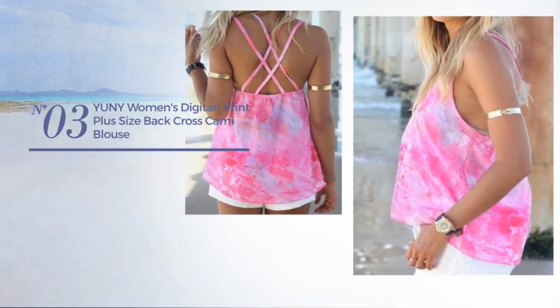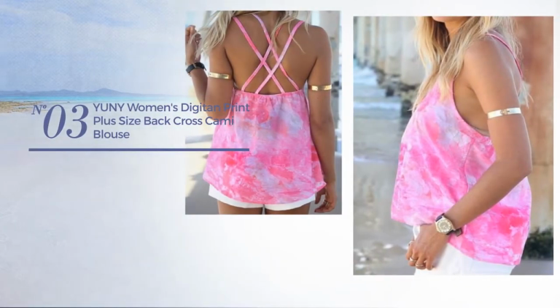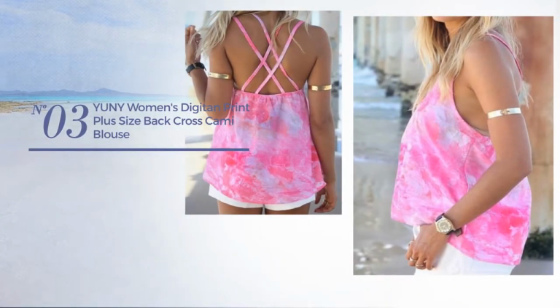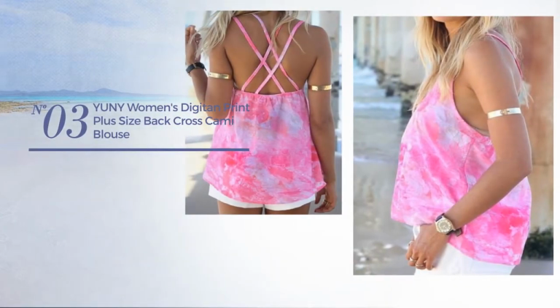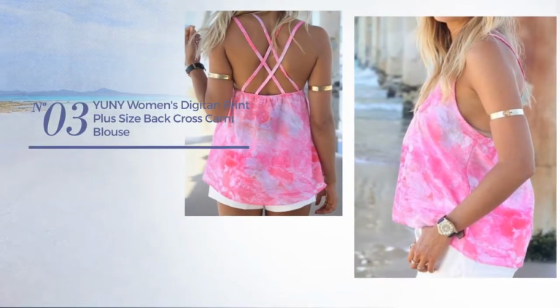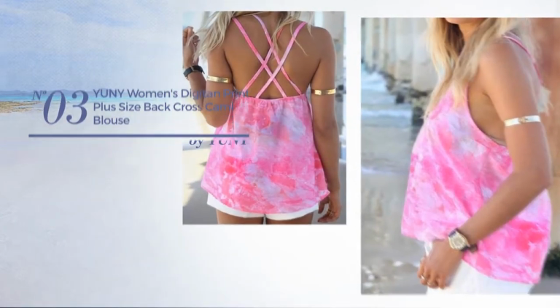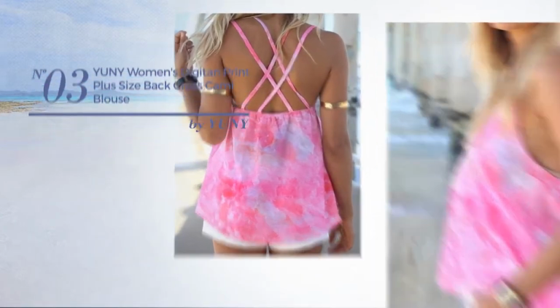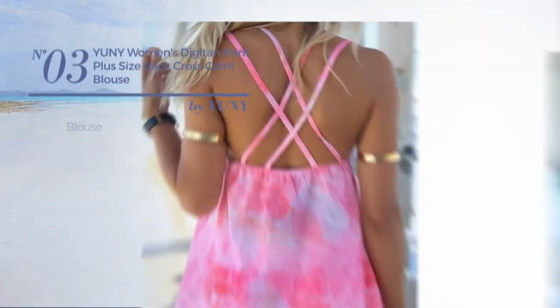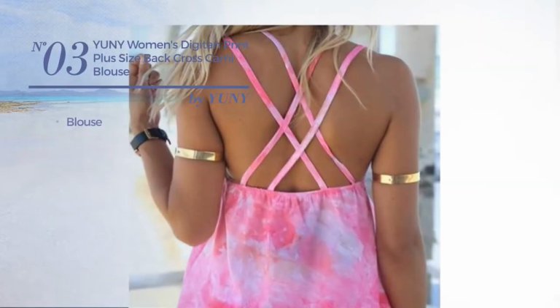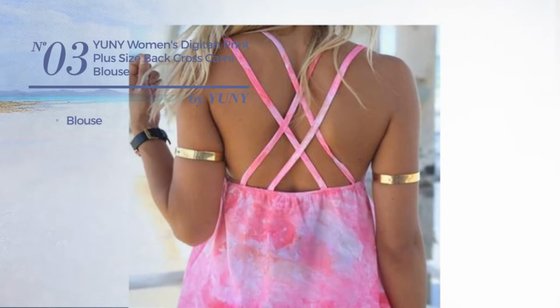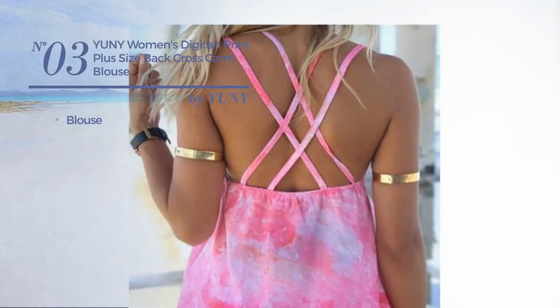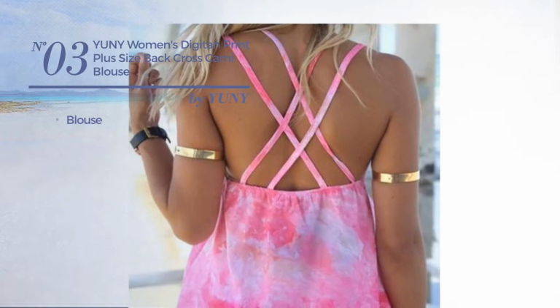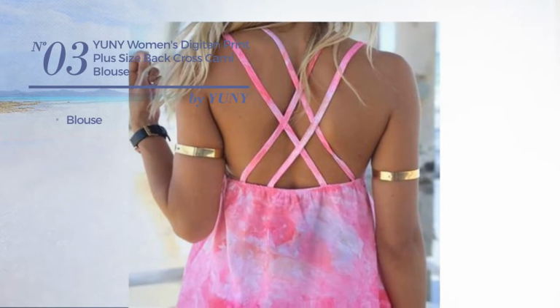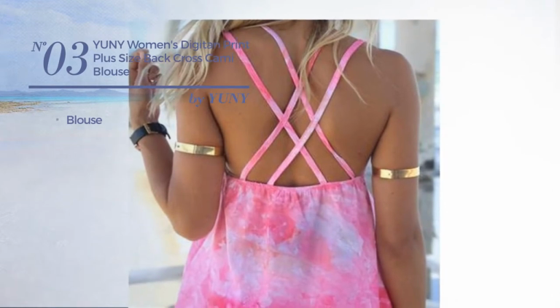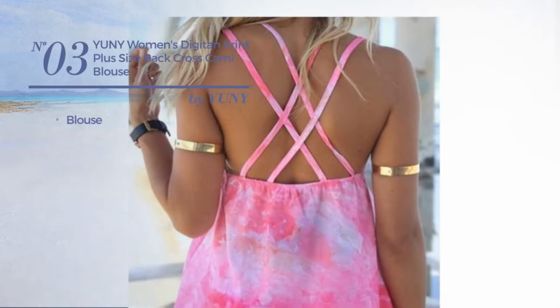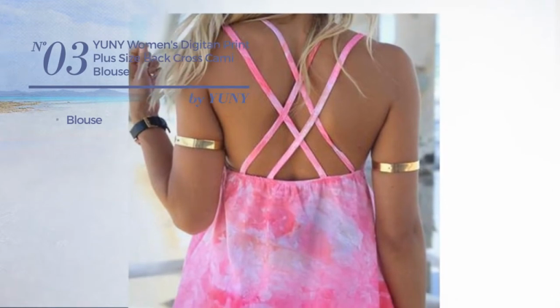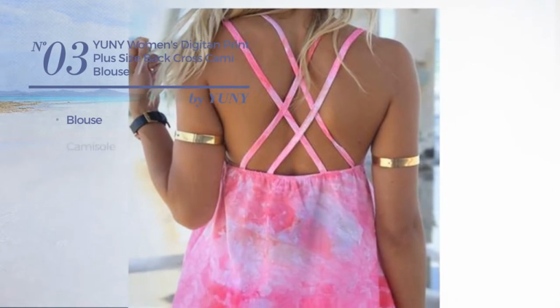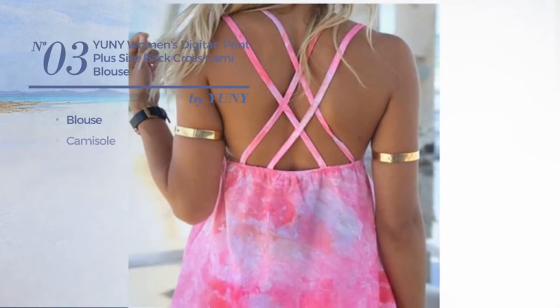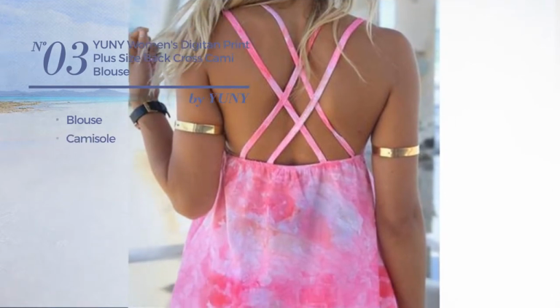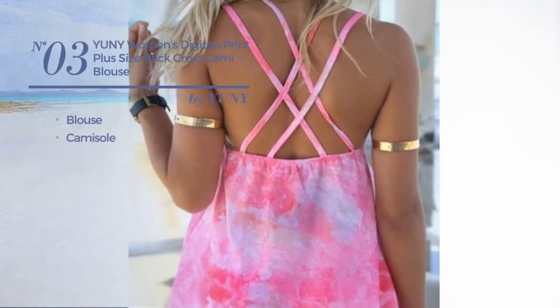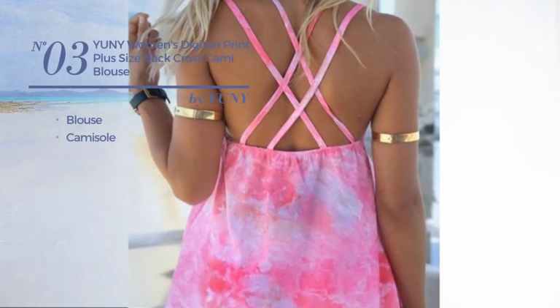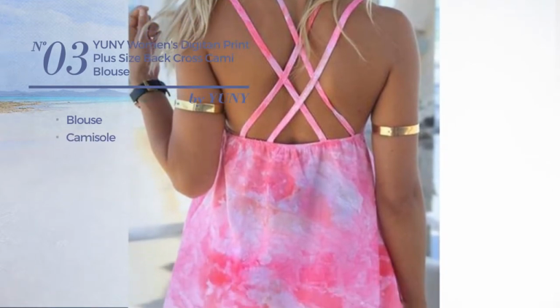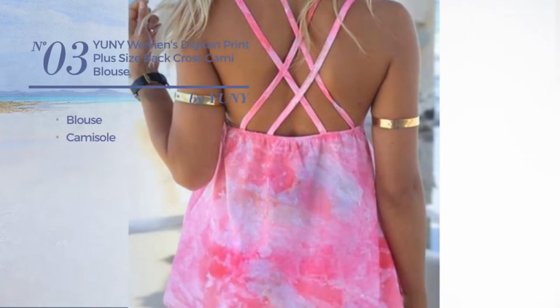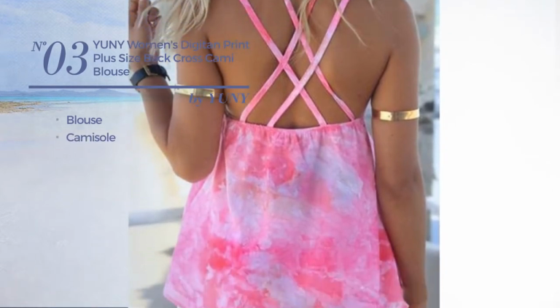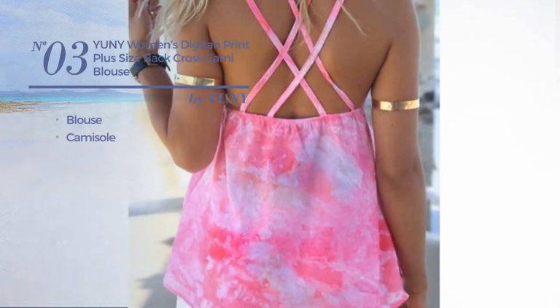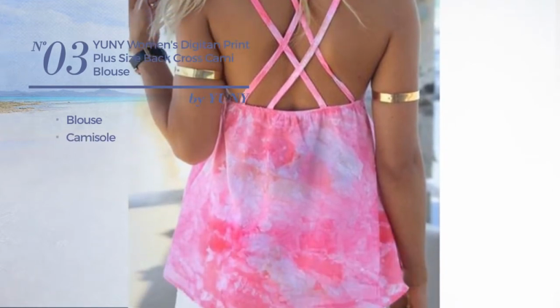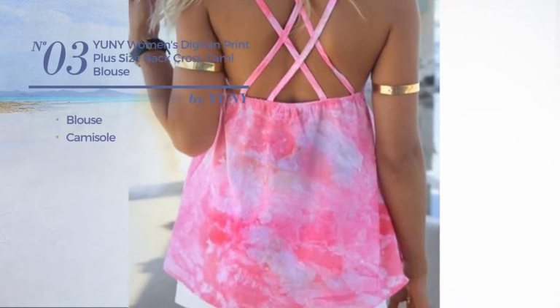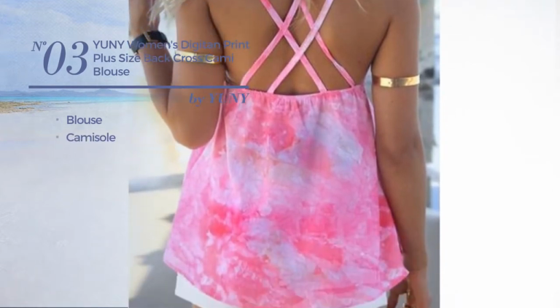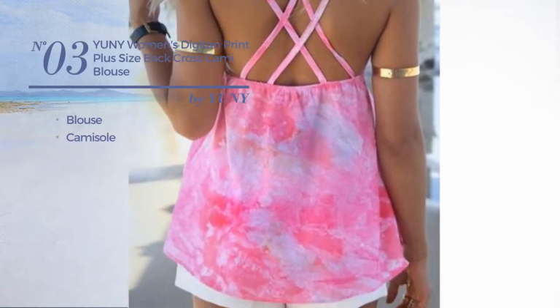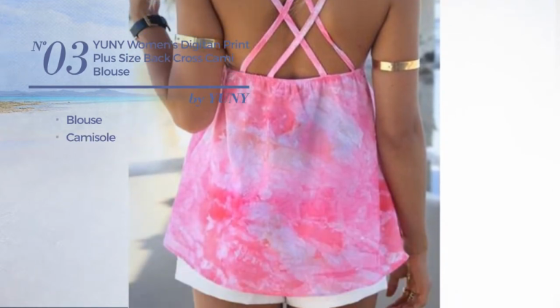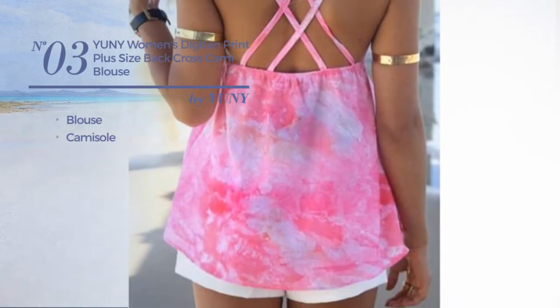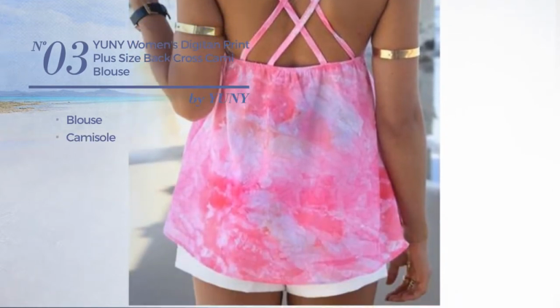Number 3. A Blouse Garment with a Camisole. Available just in this color.